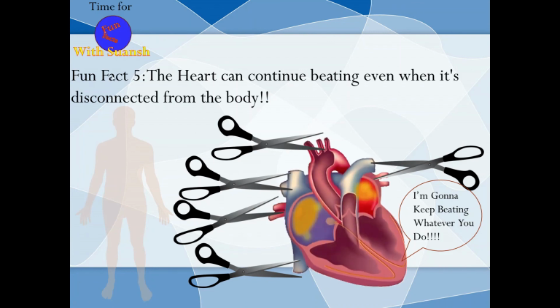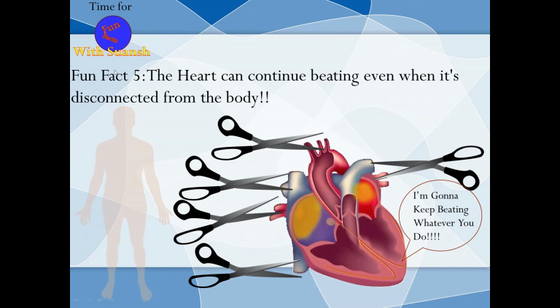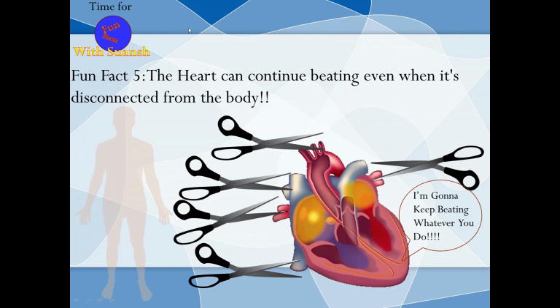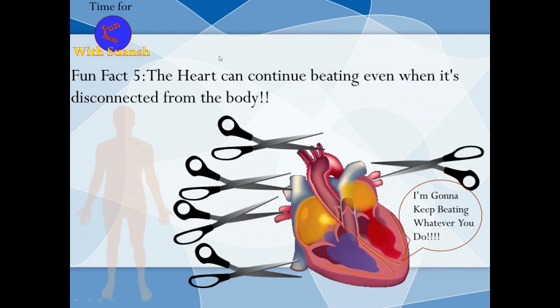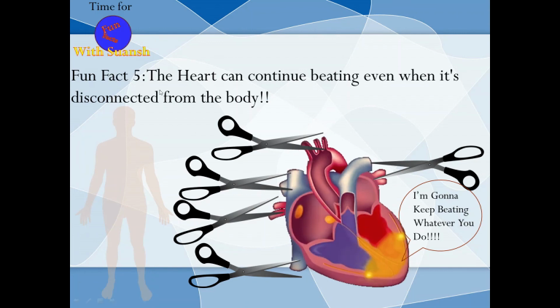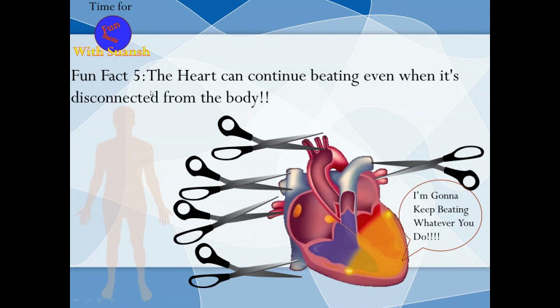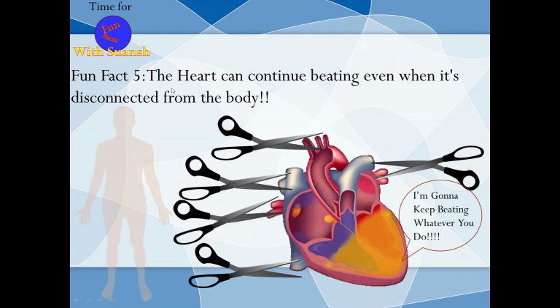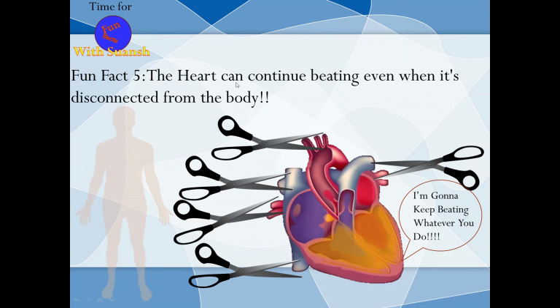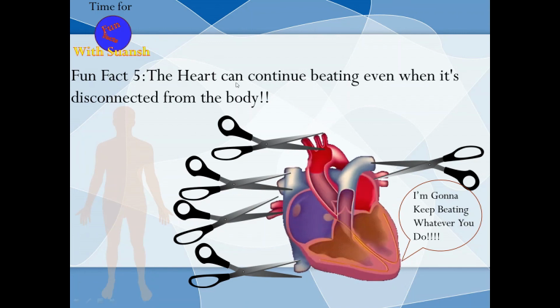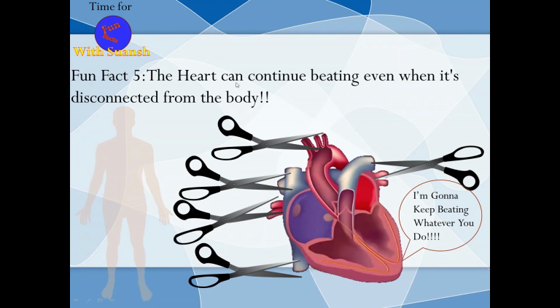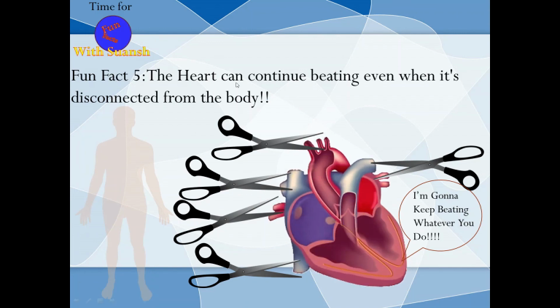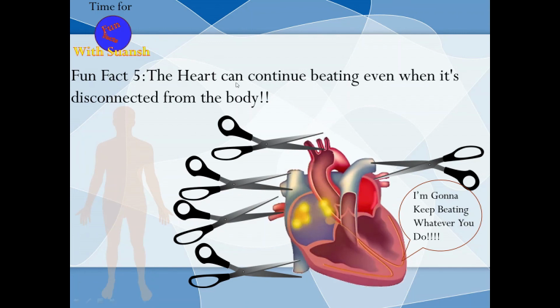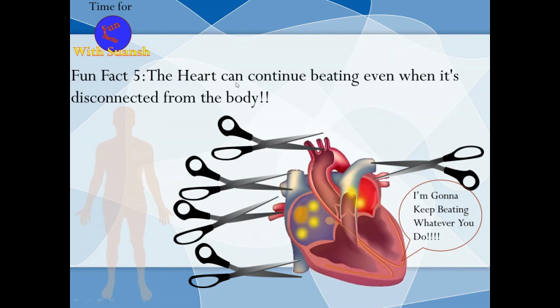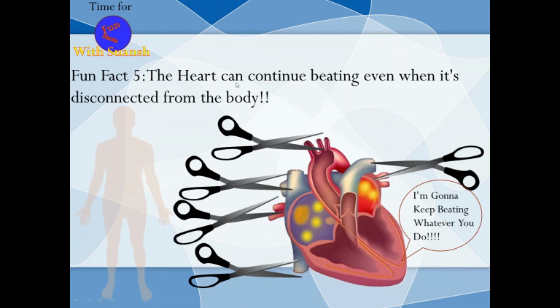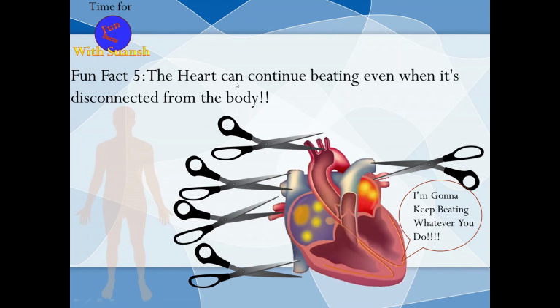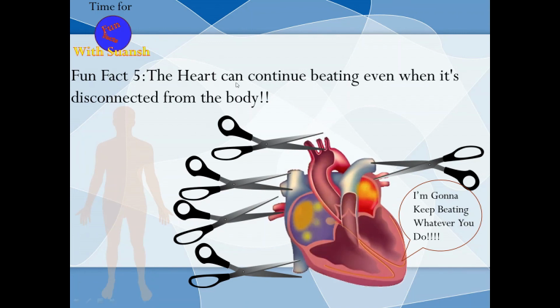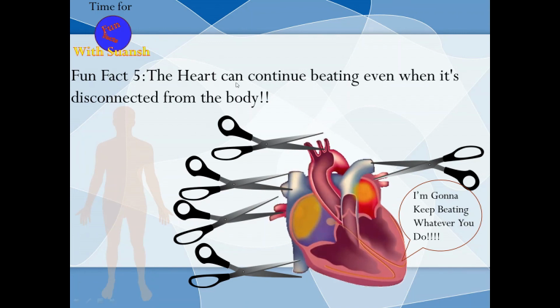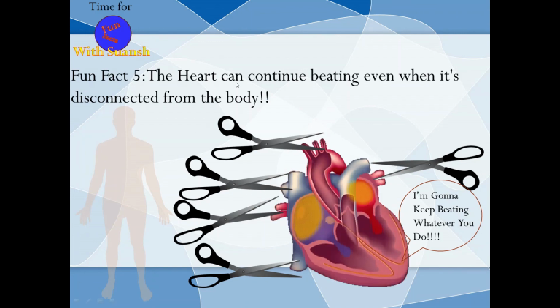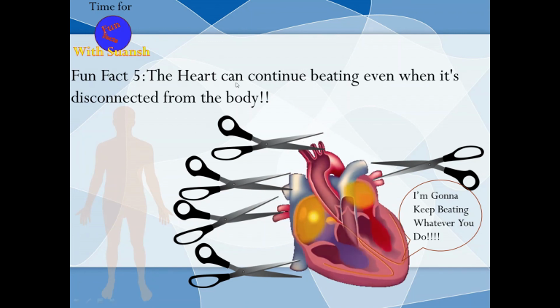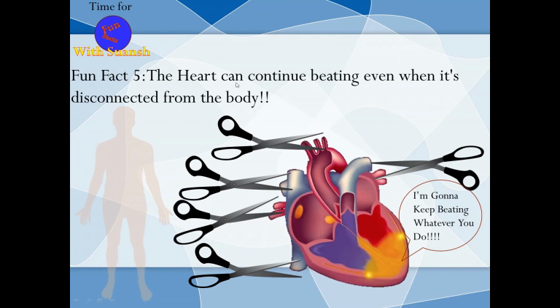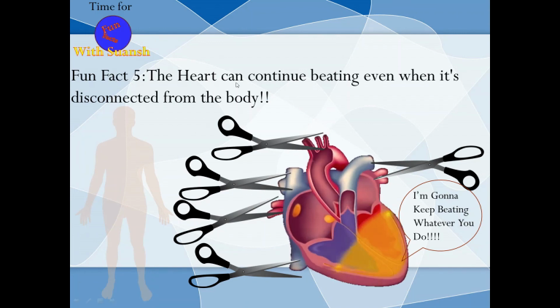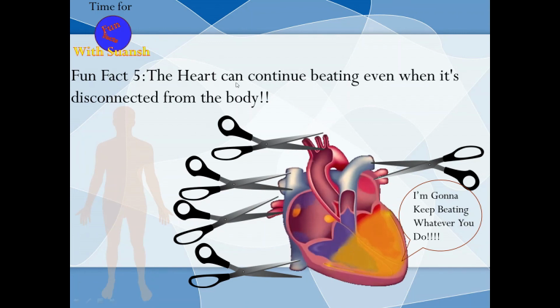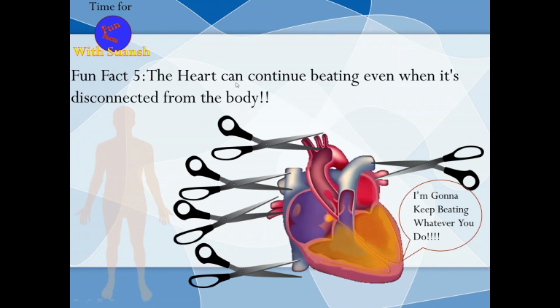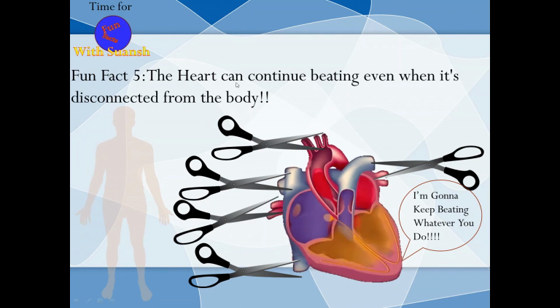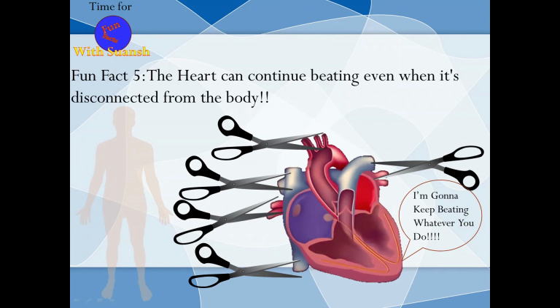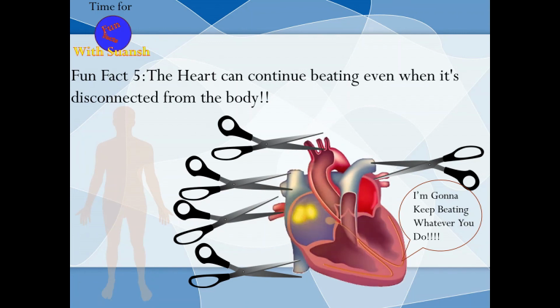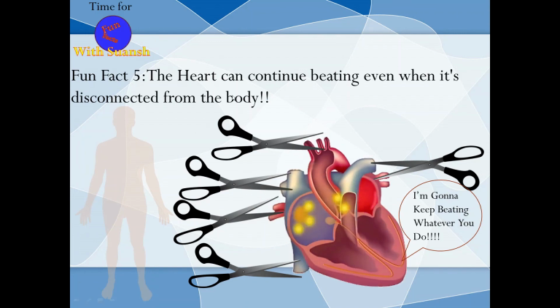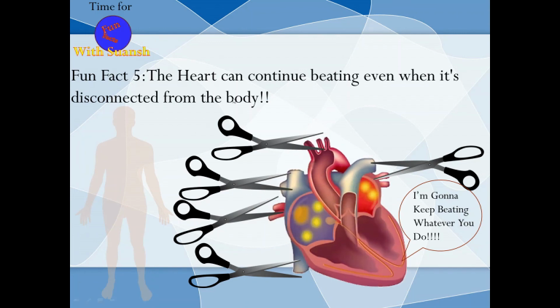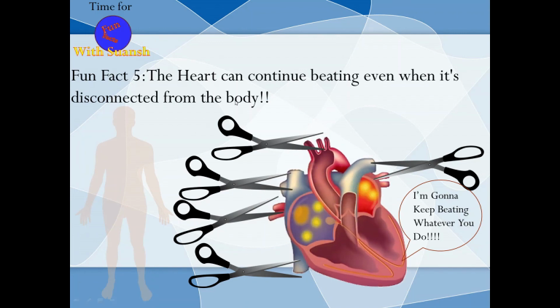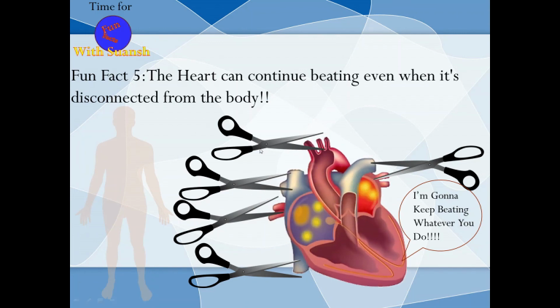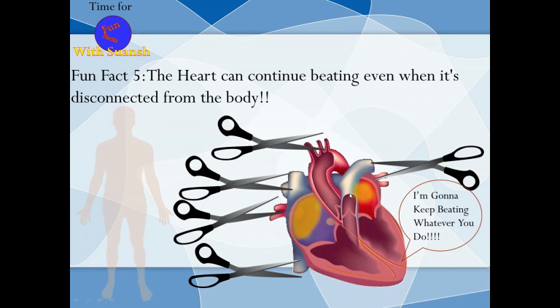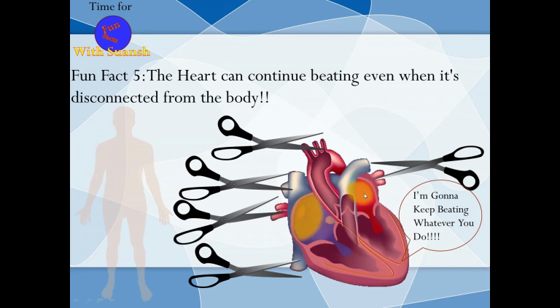Fun fact 5: The heart can continue beating even when it's disconnected from the body!